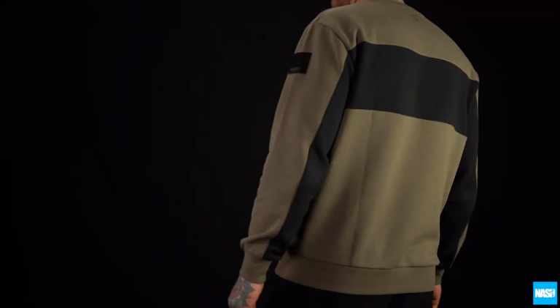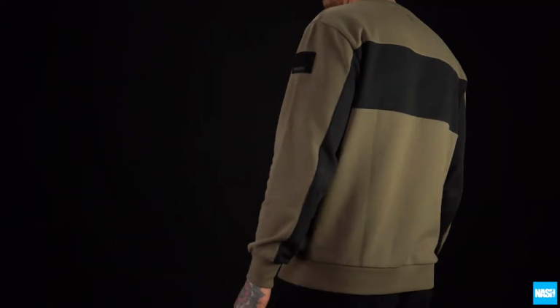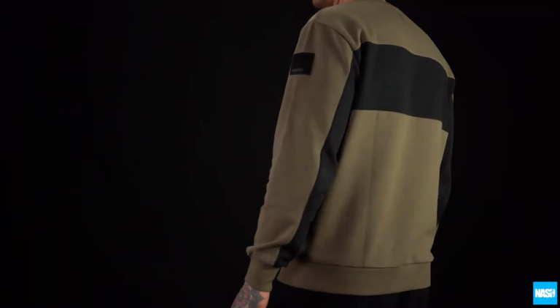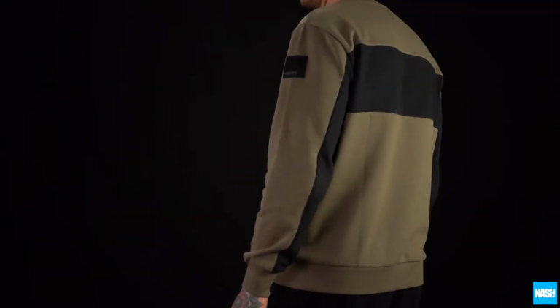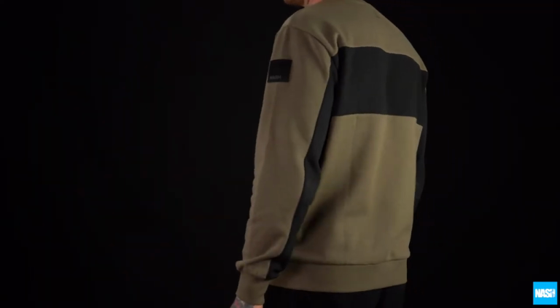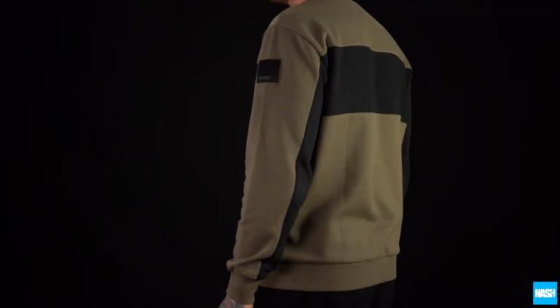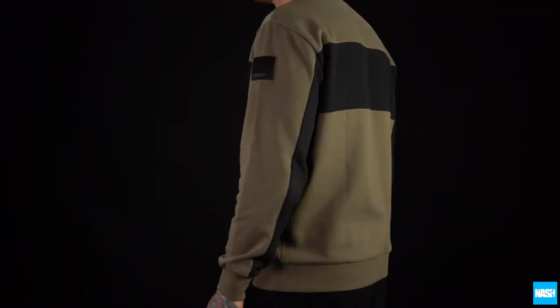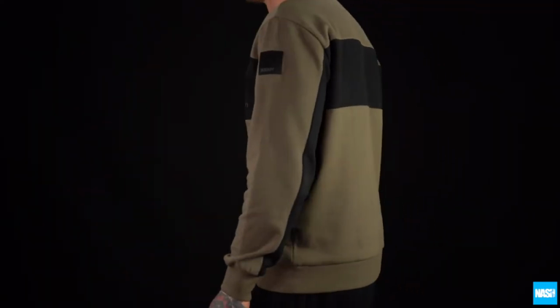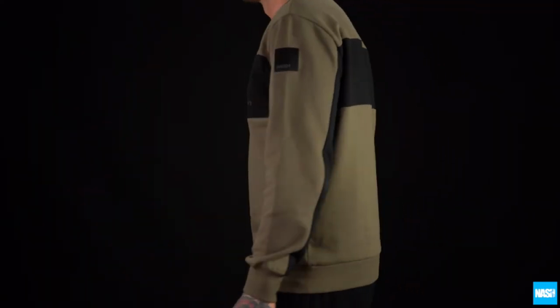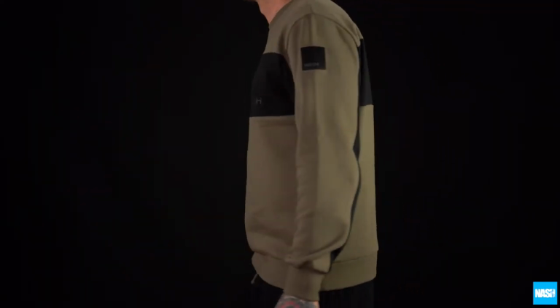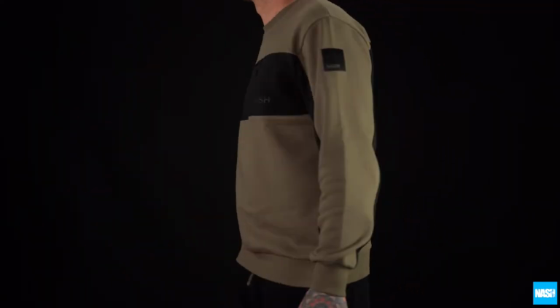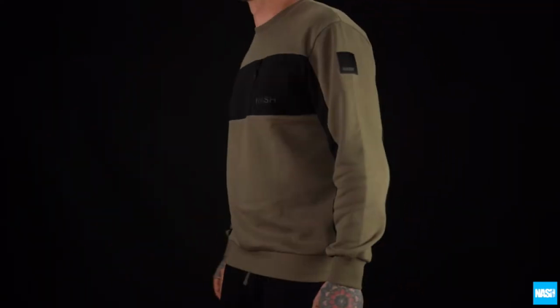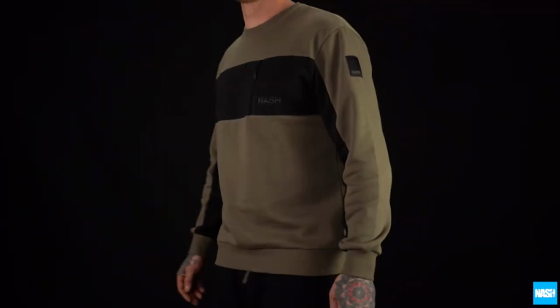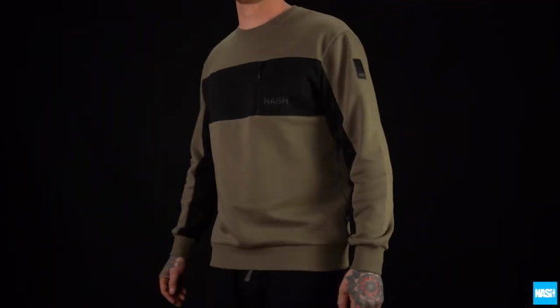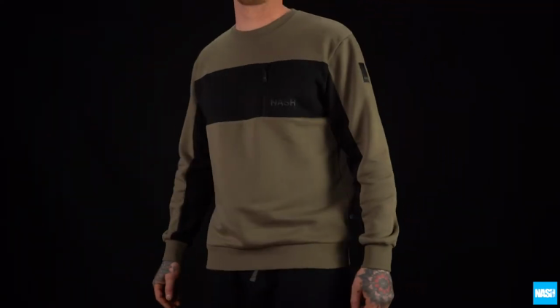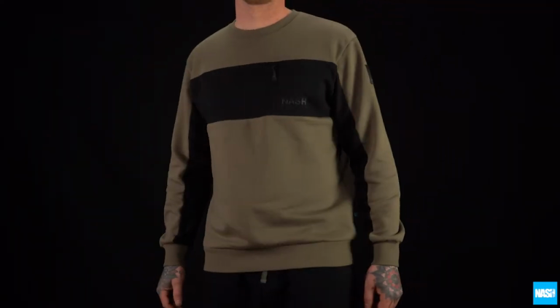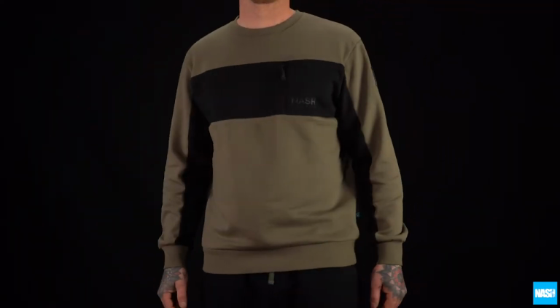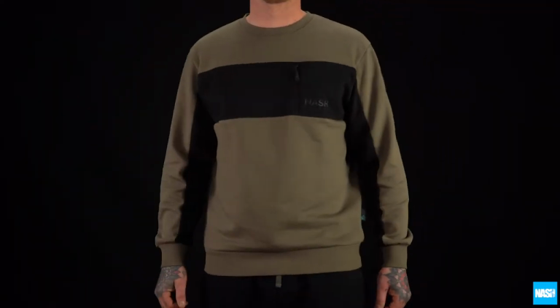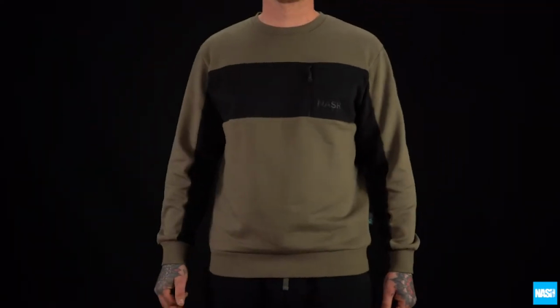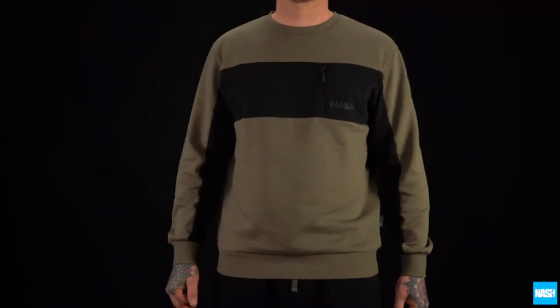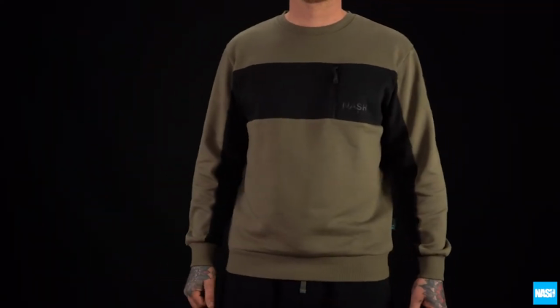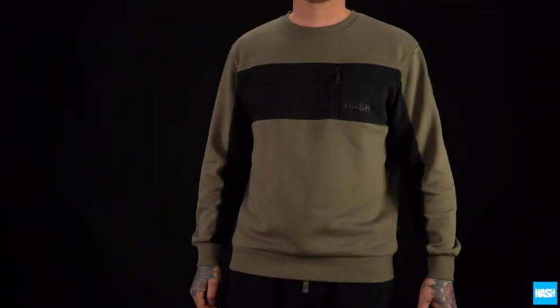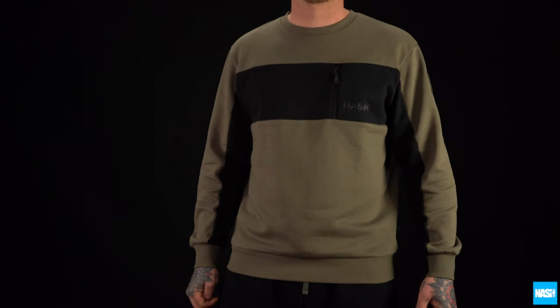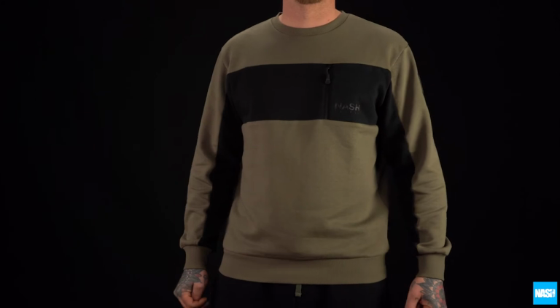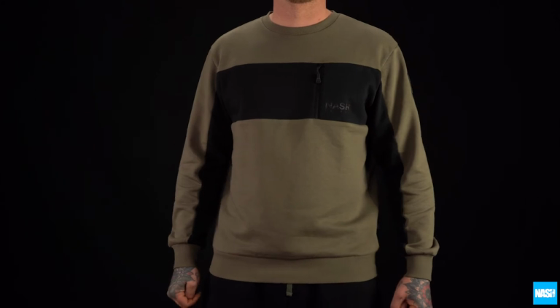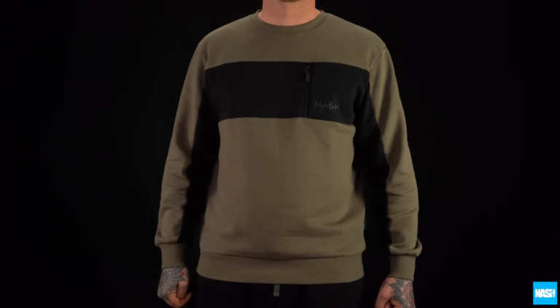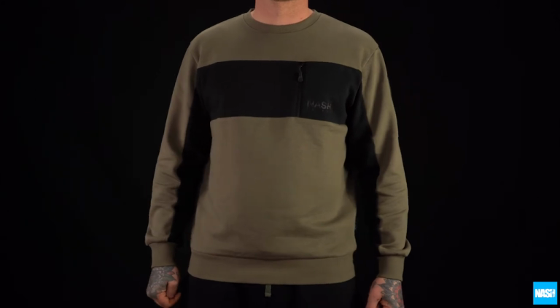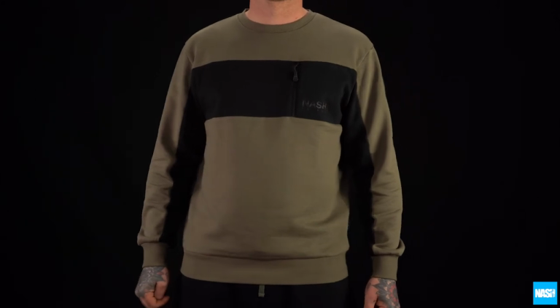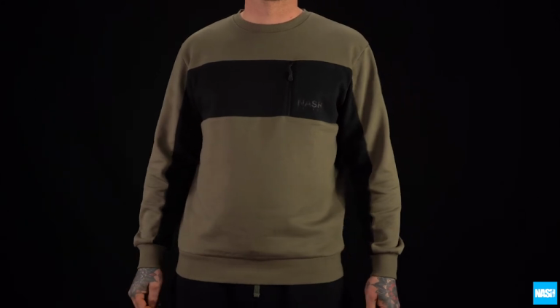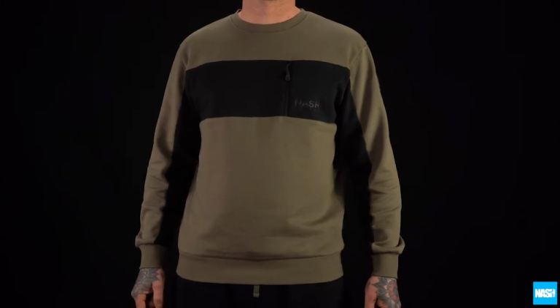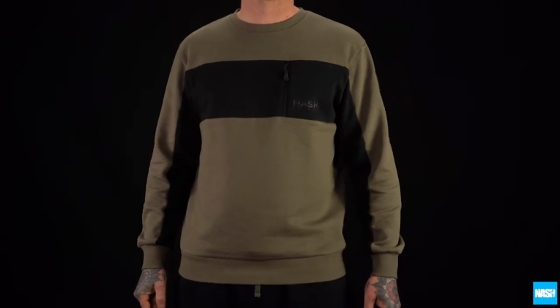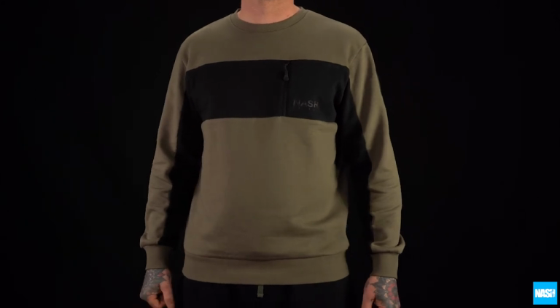Available in sizes small to triple XL. The Nash tracksuit top.